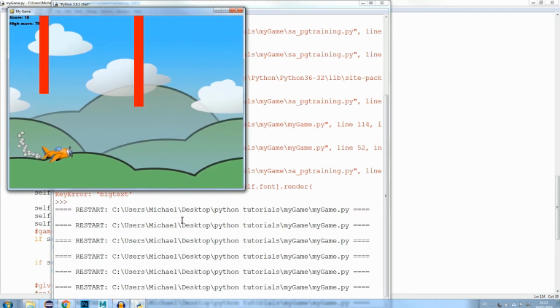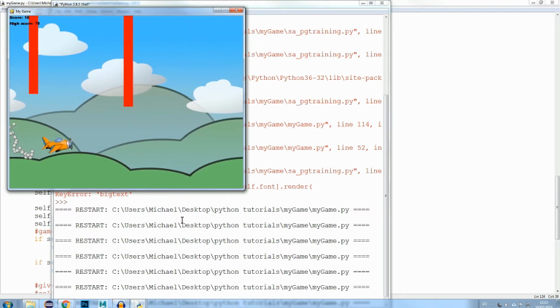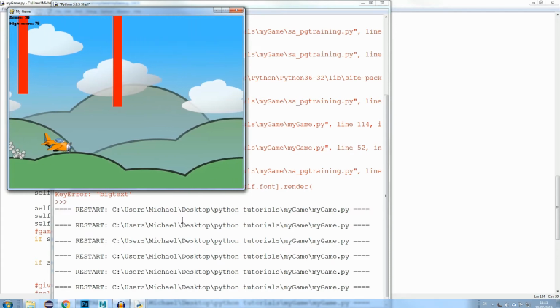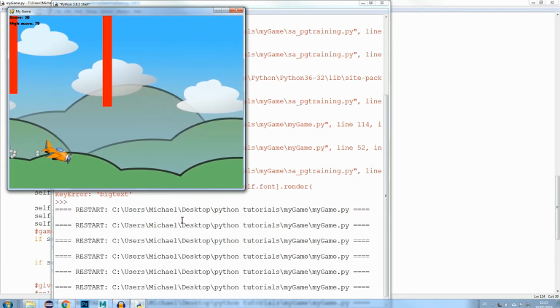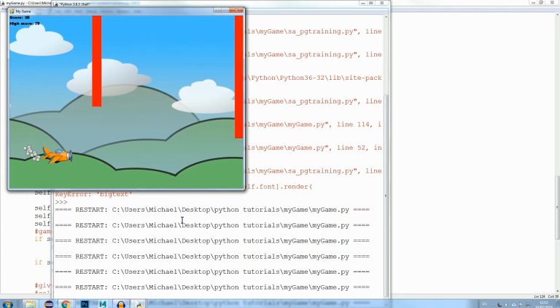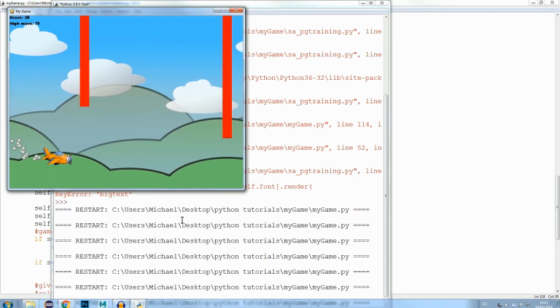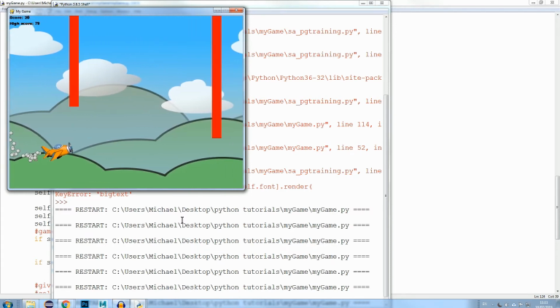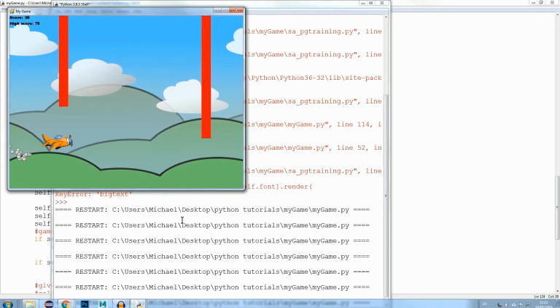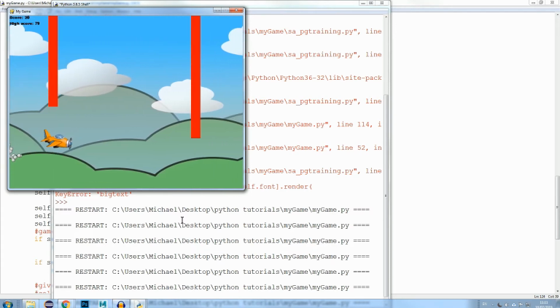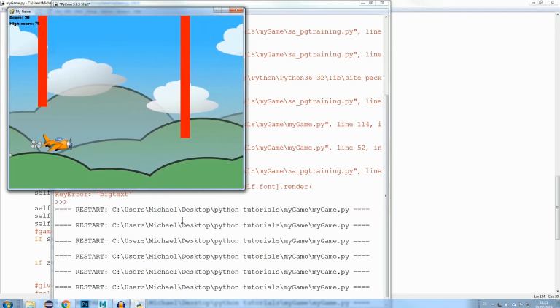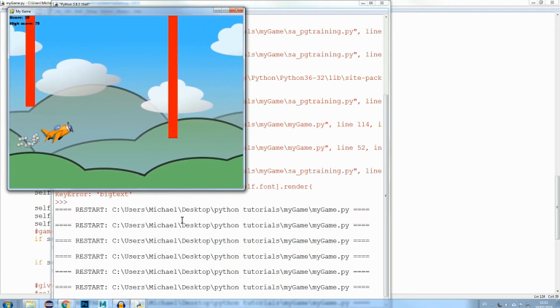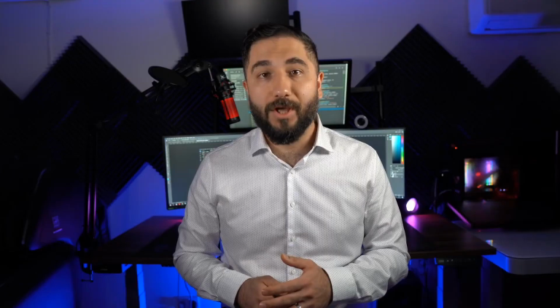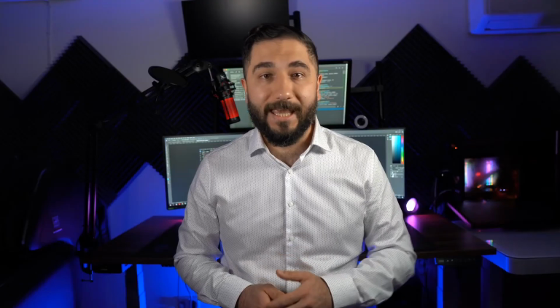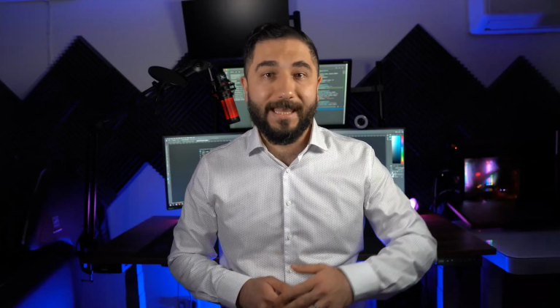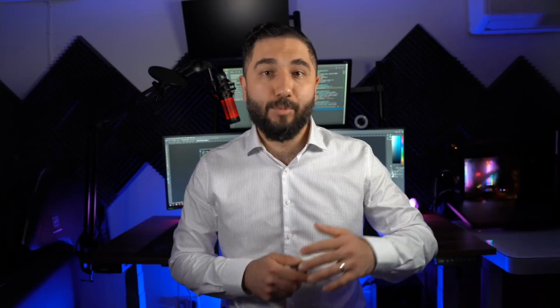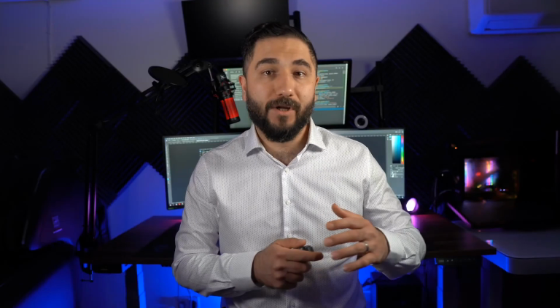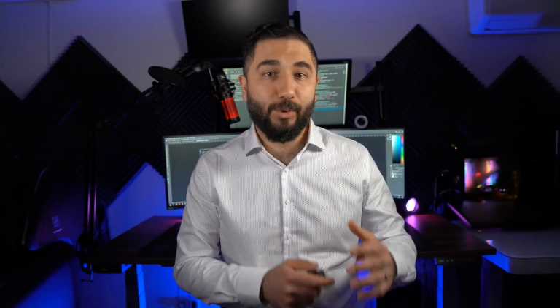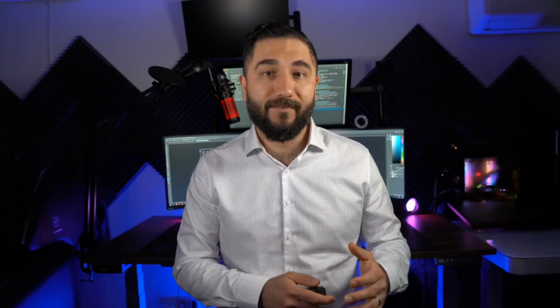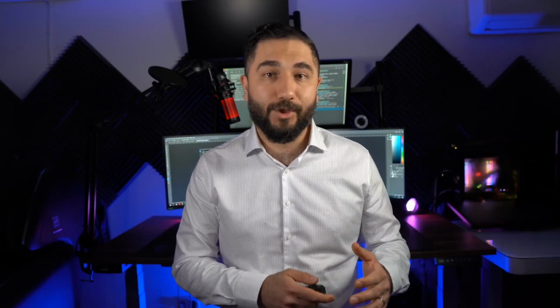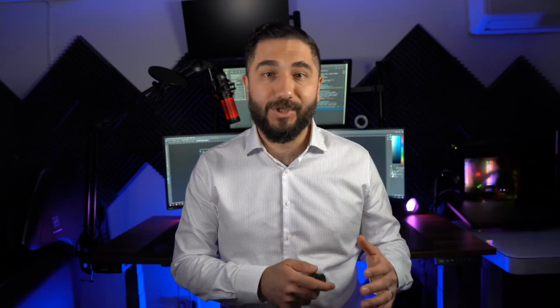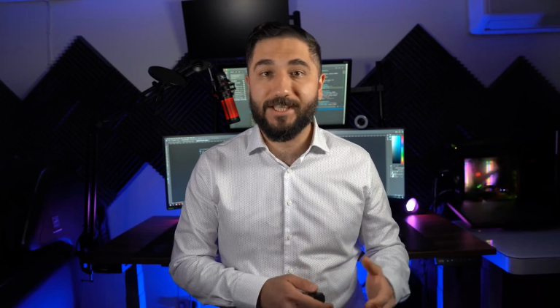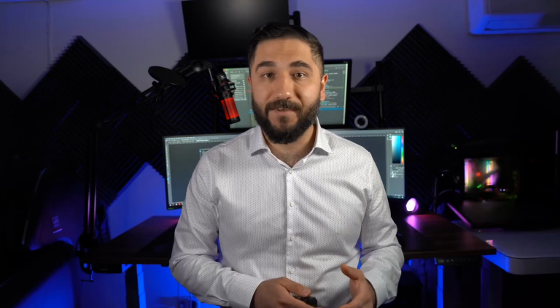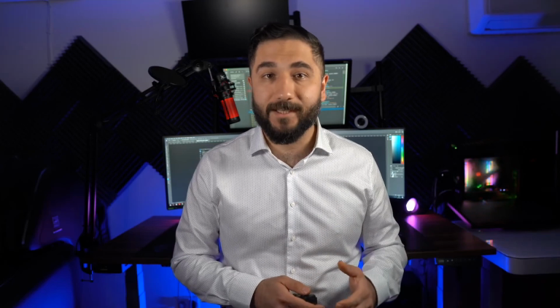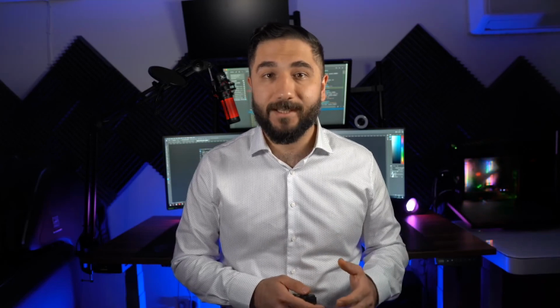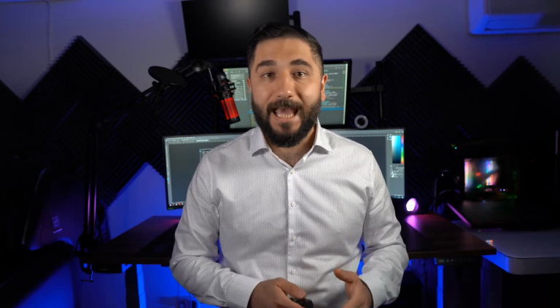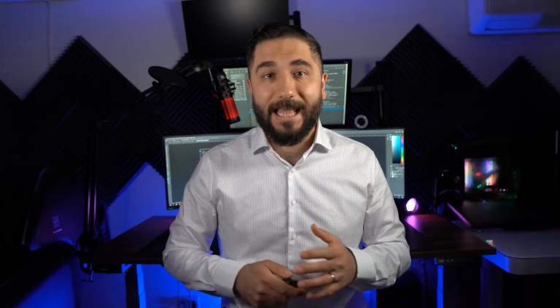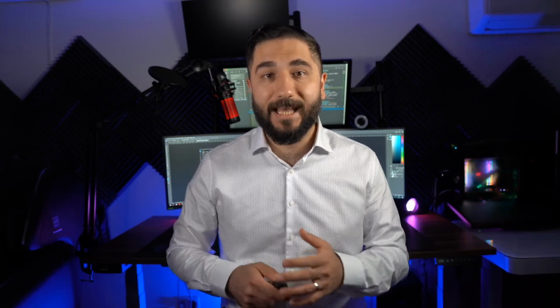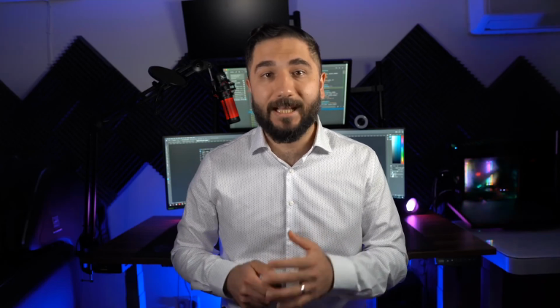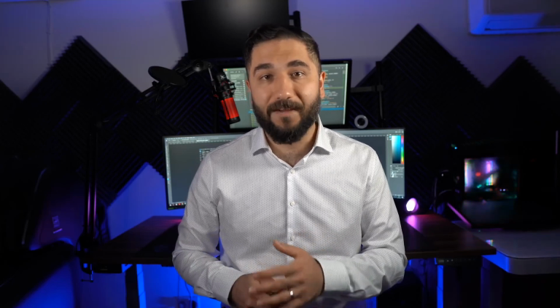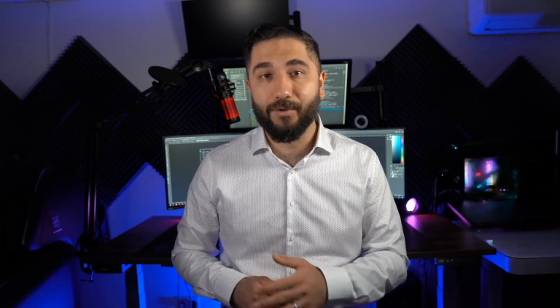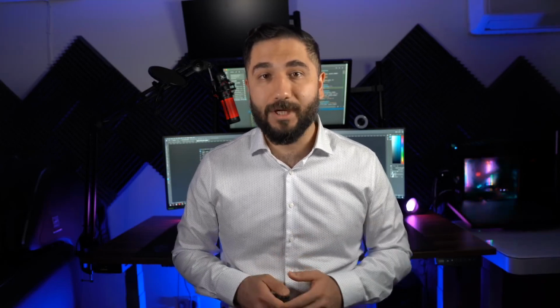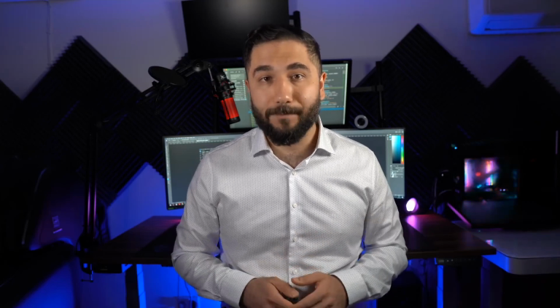Once they complete the Level 1 award, they can then move on to the Level 2 certificate and then the Level 3 diploma.